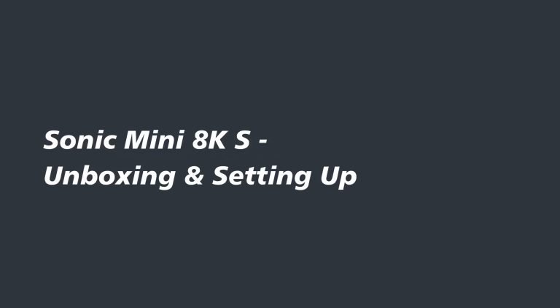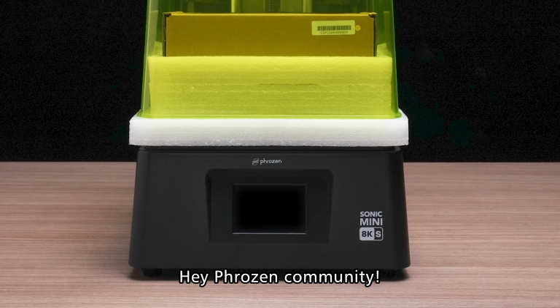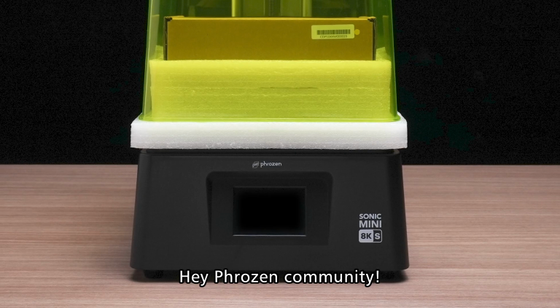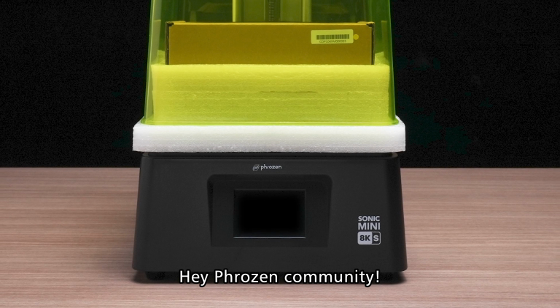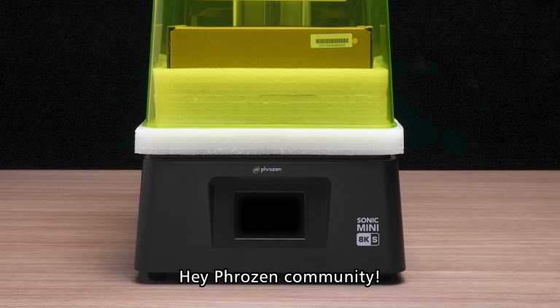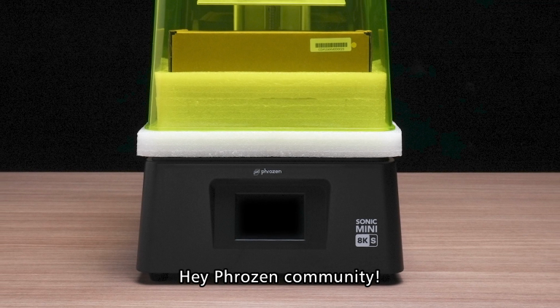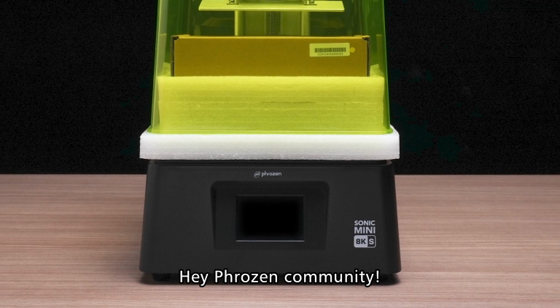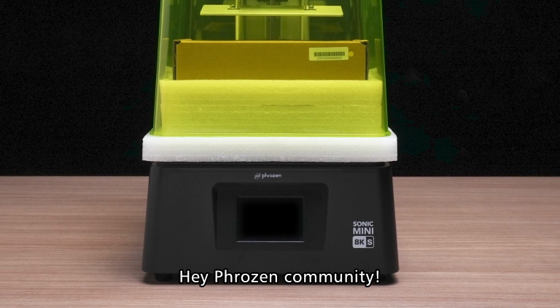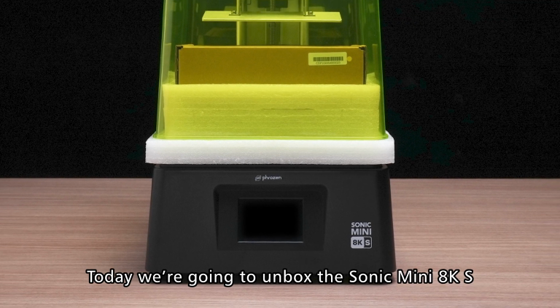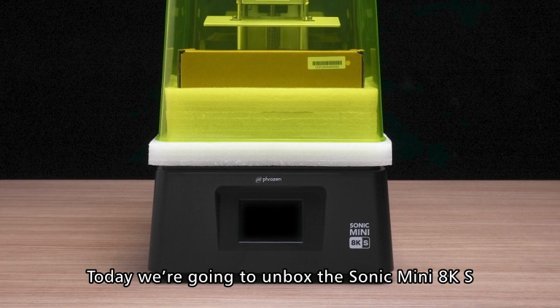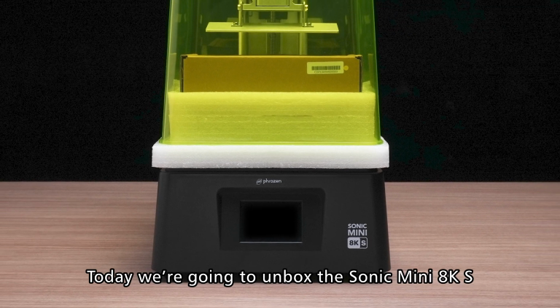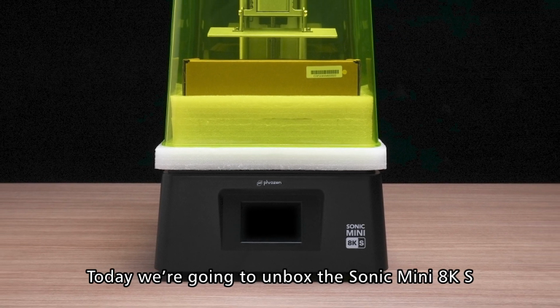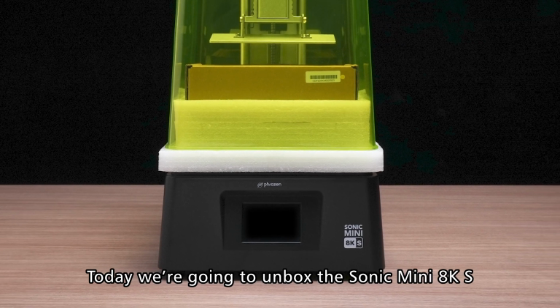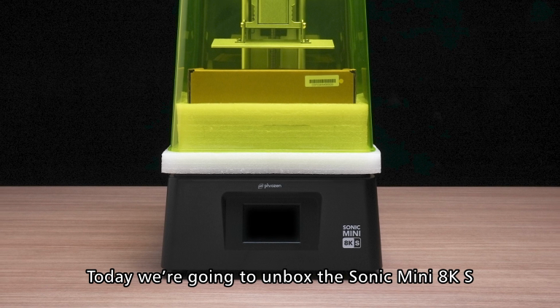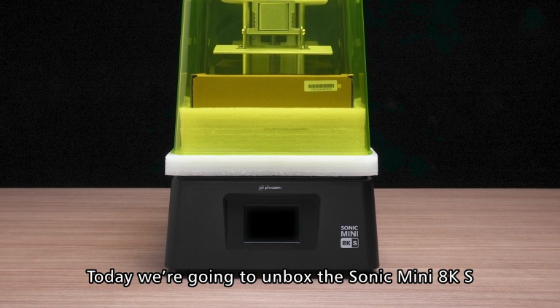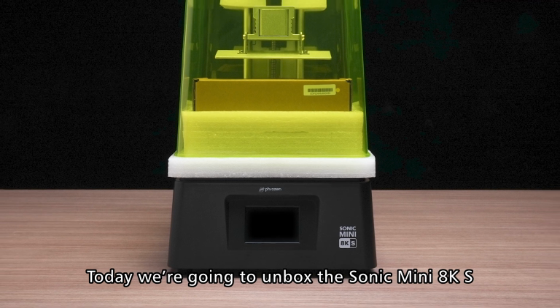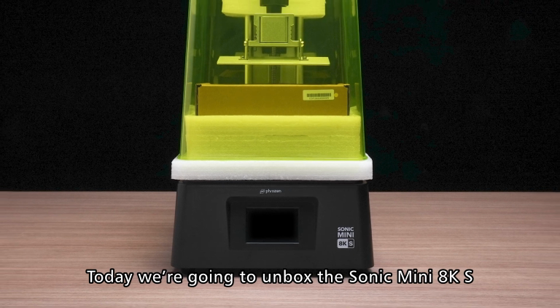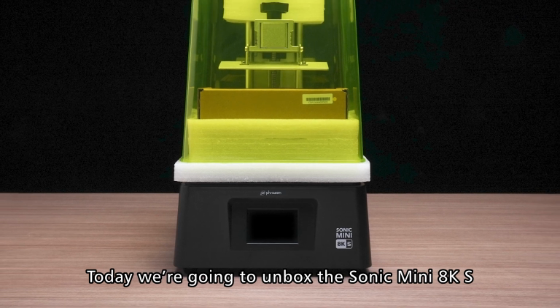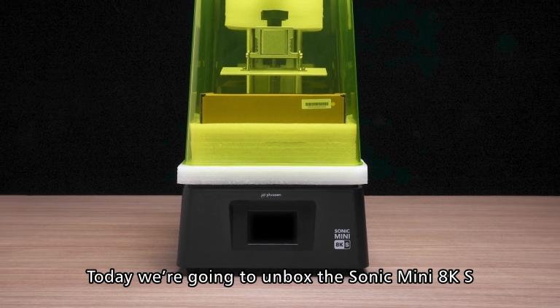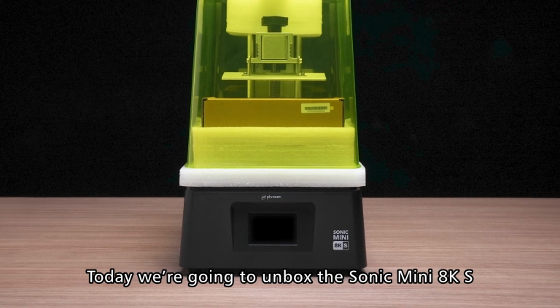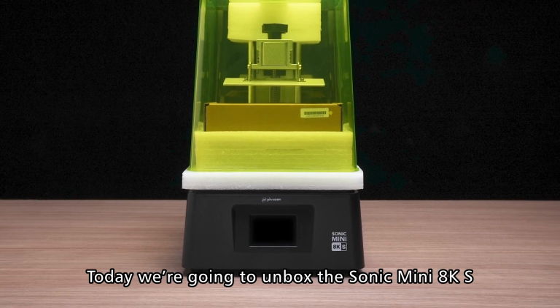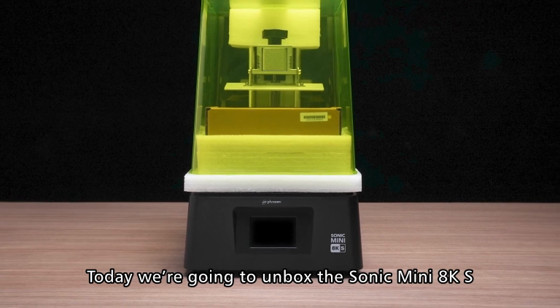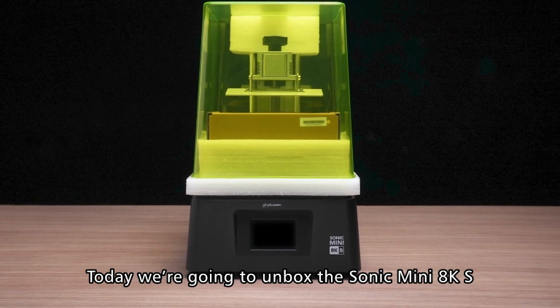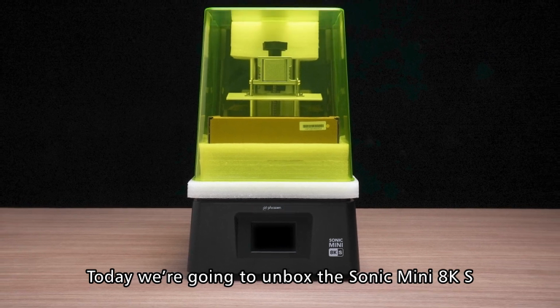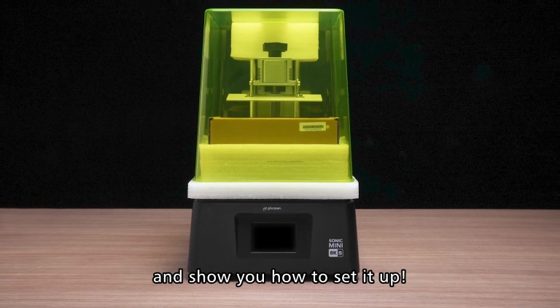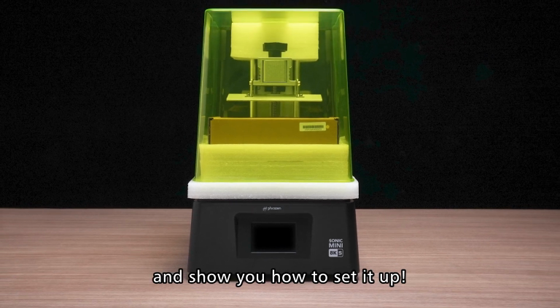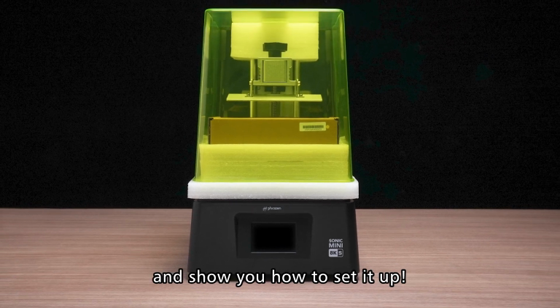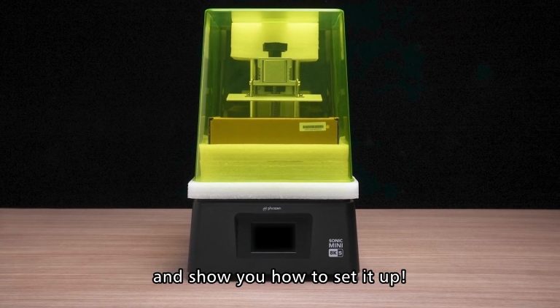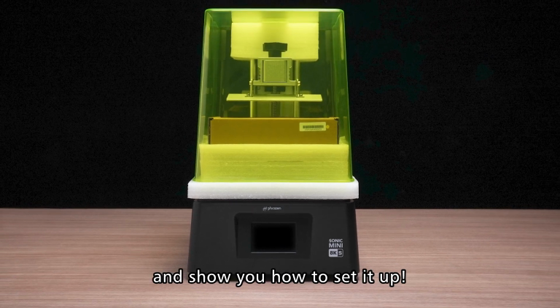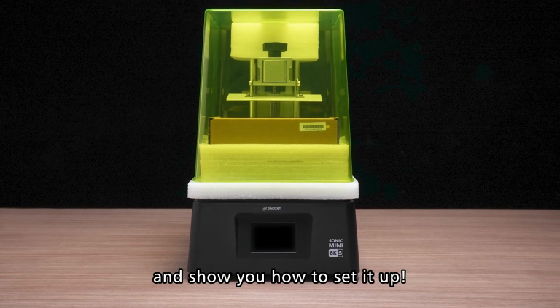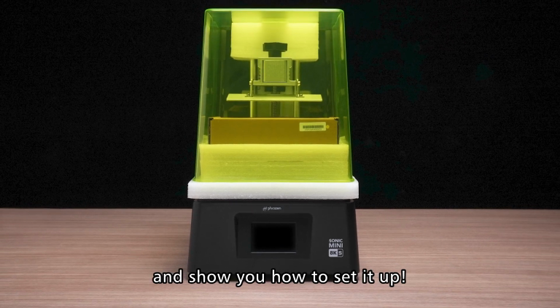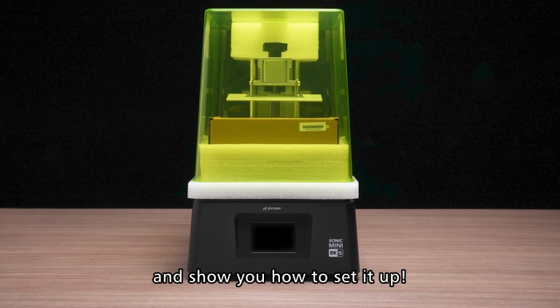Hey Frozen community! Today we're going to unbox the Sonic Mini AKS and show you how to set it up.